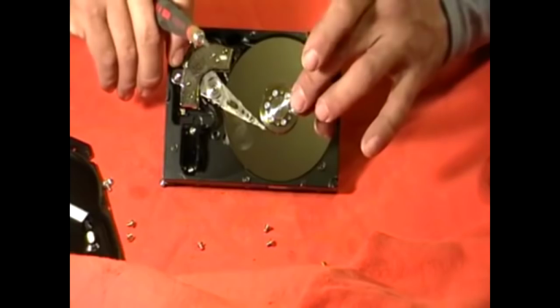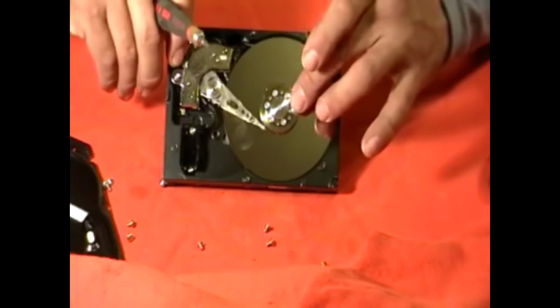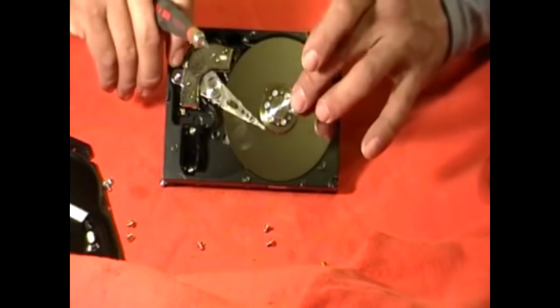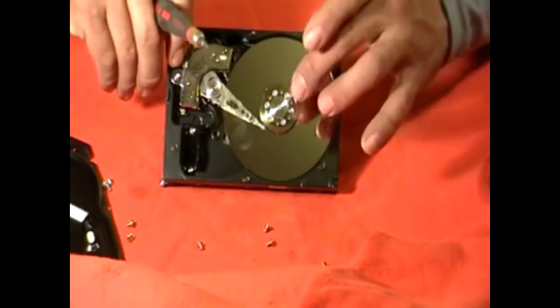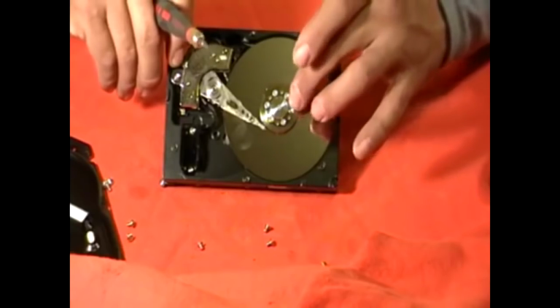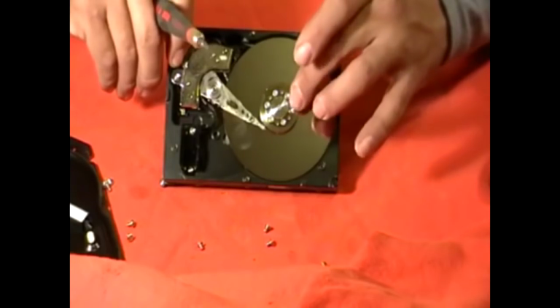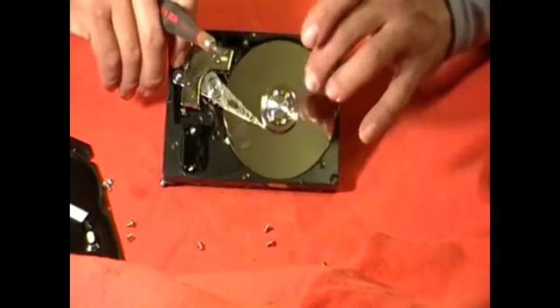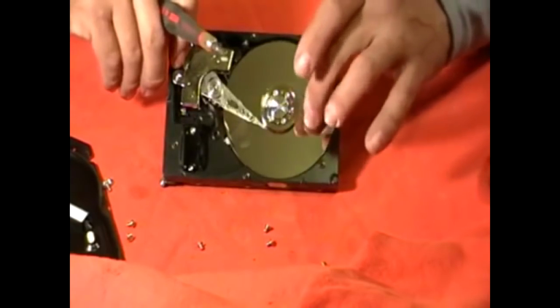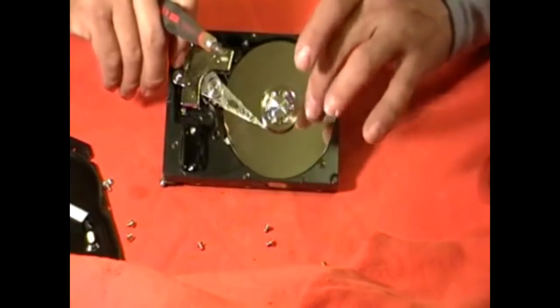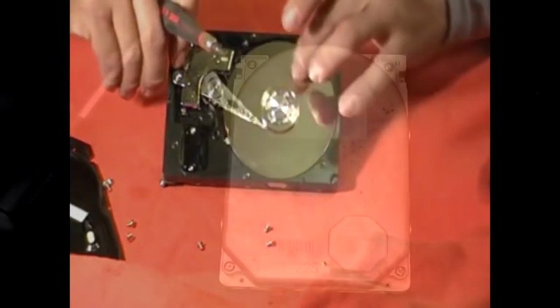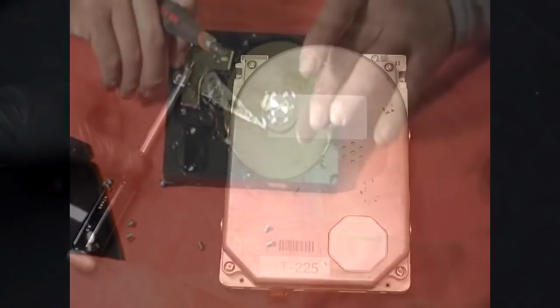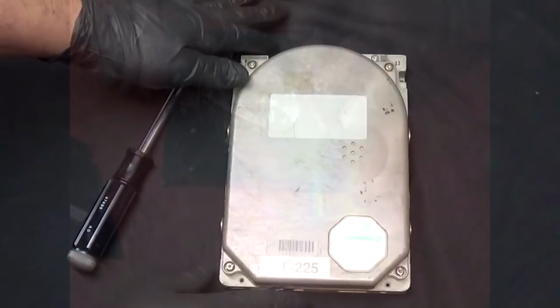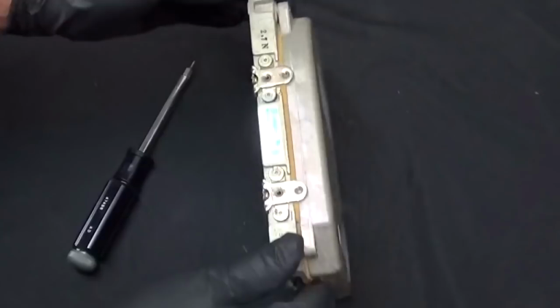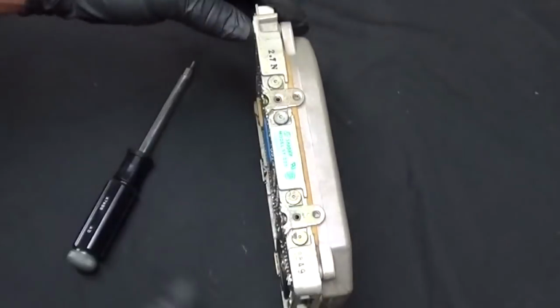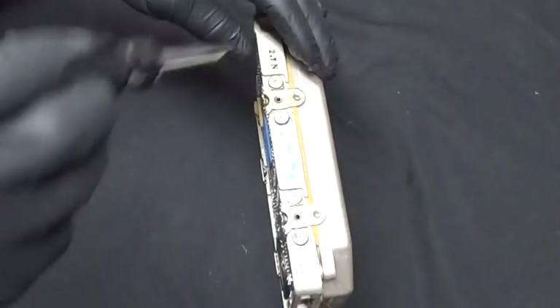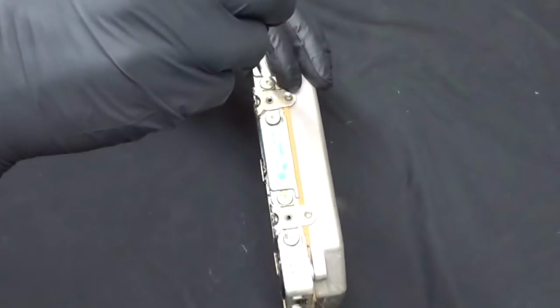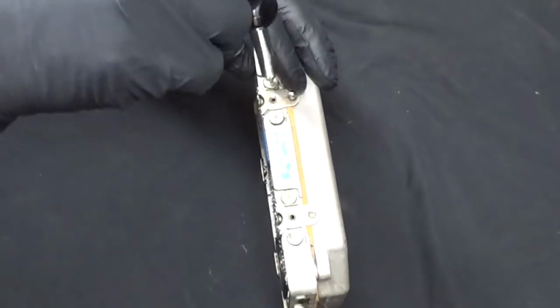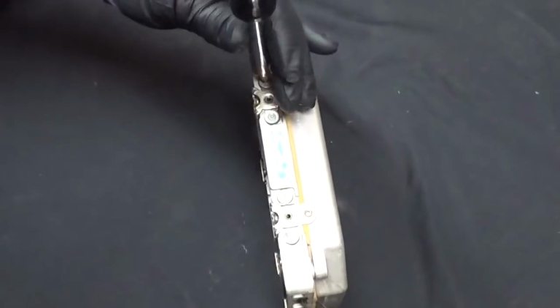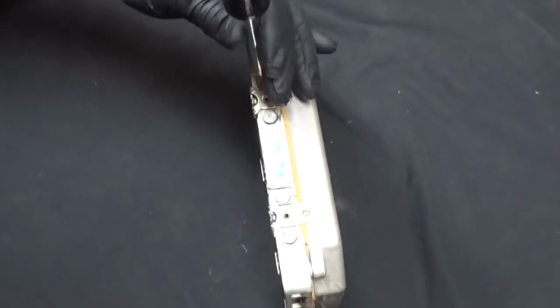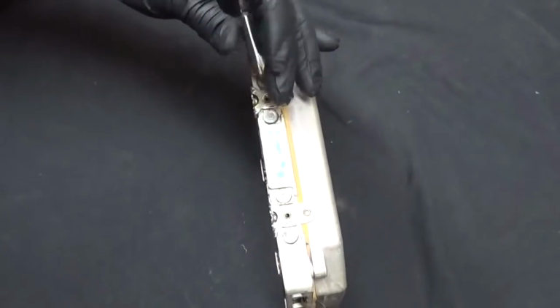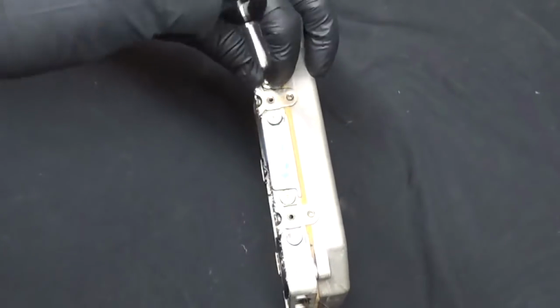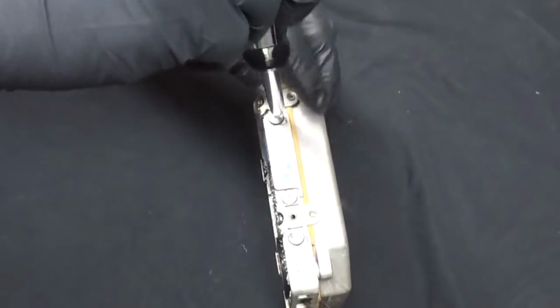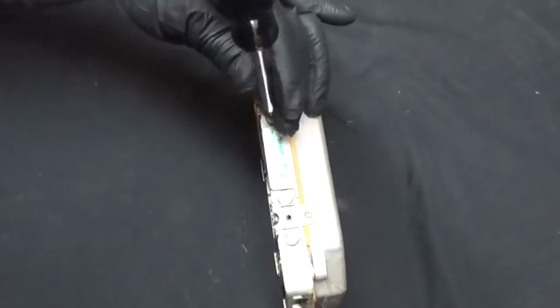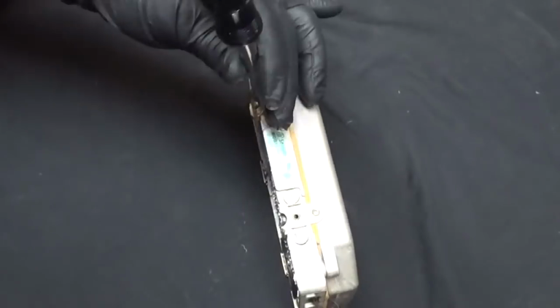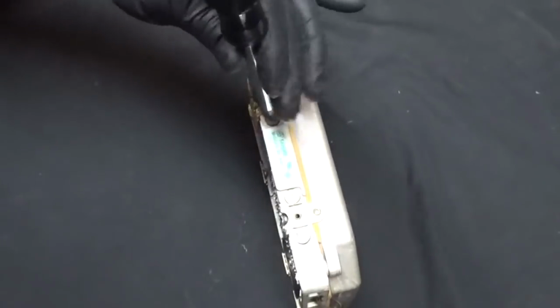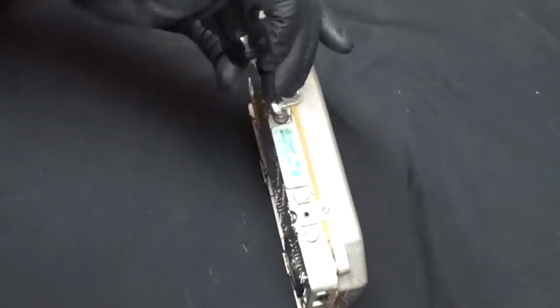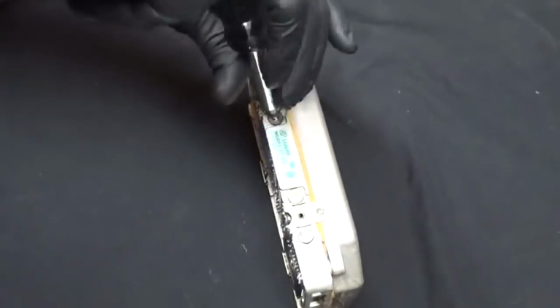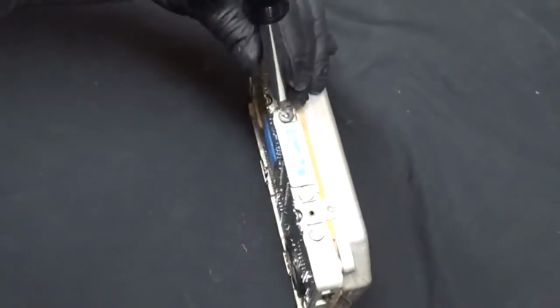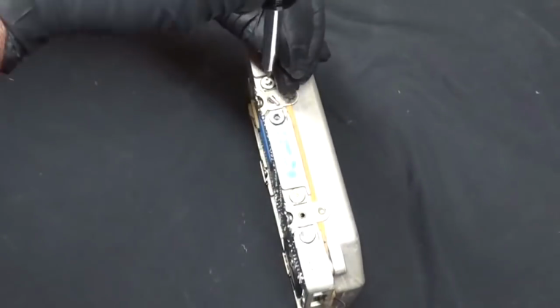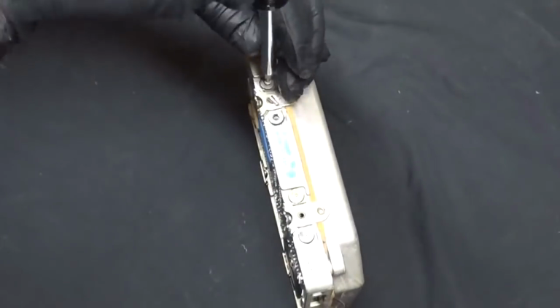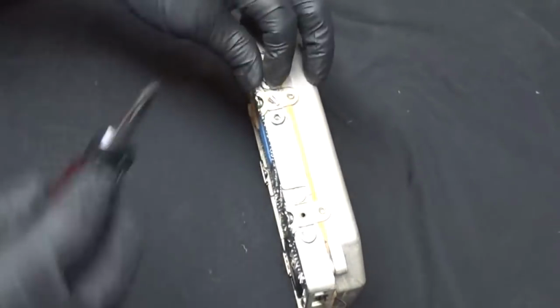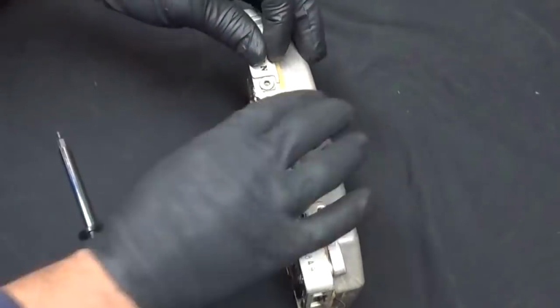So now that you've seen it all, let's get back to the real reason you came — let's take apart this hard drive.